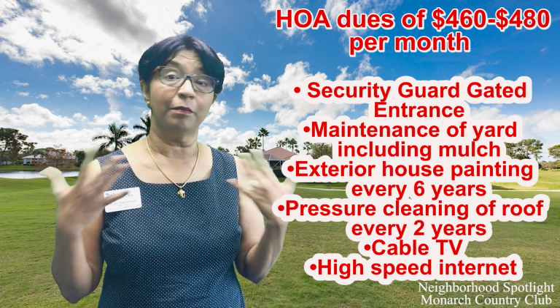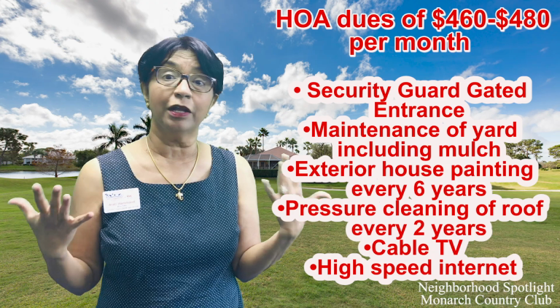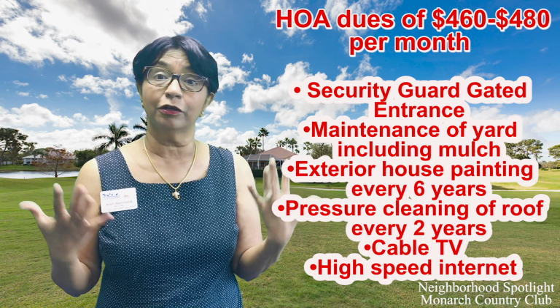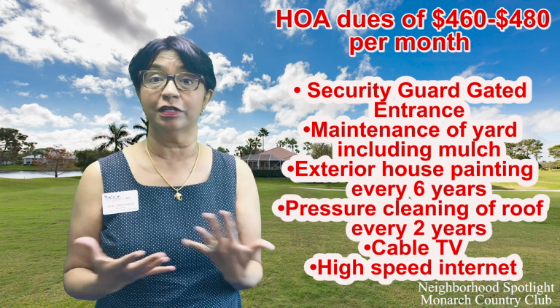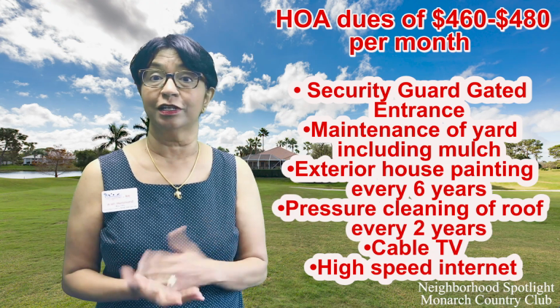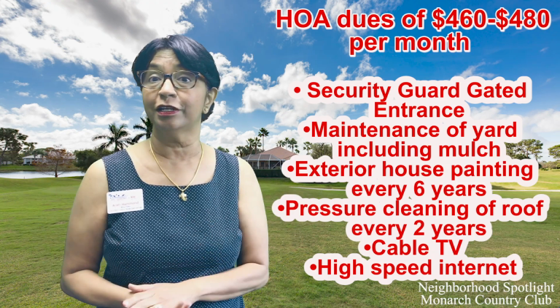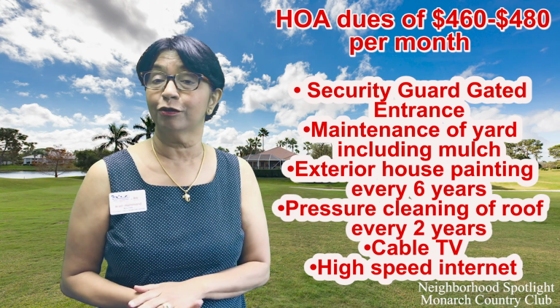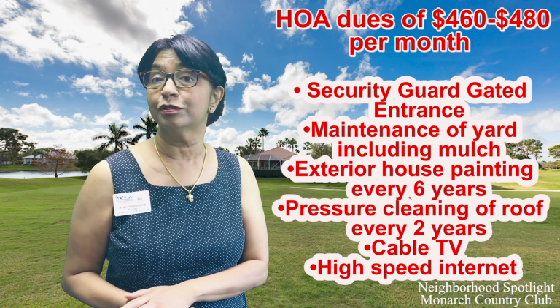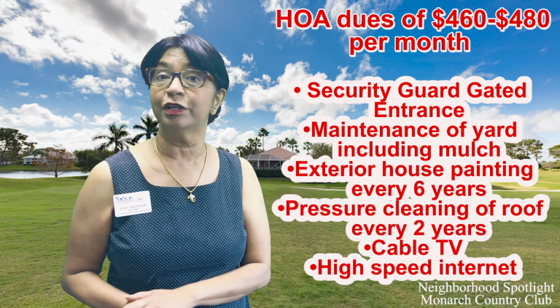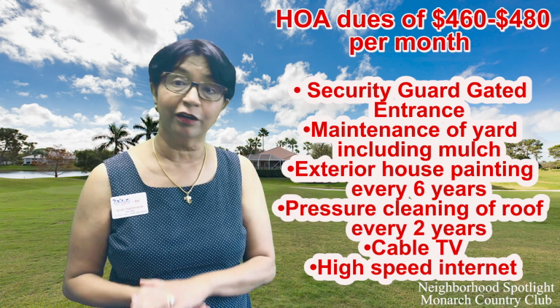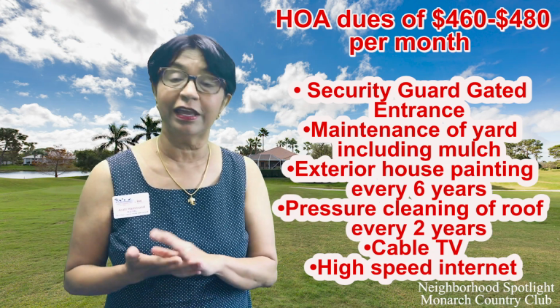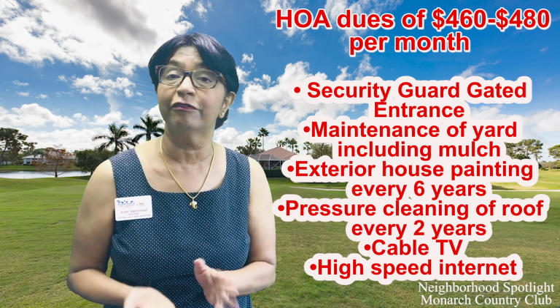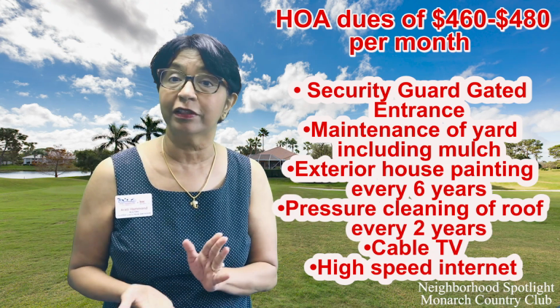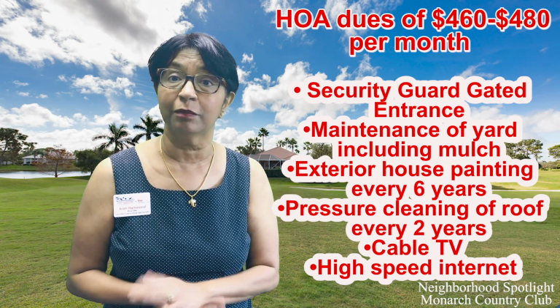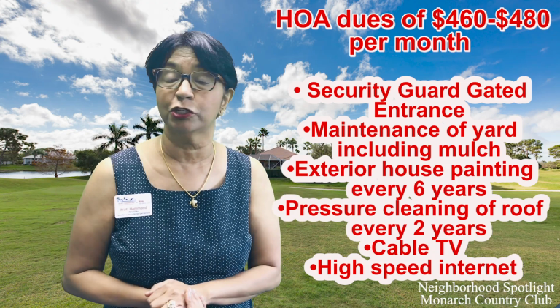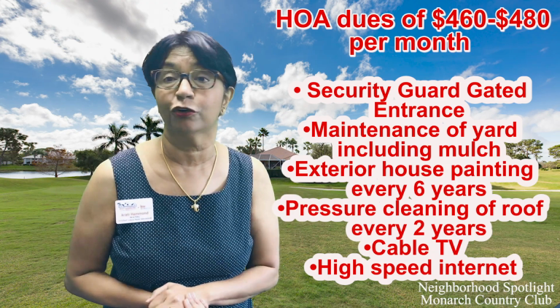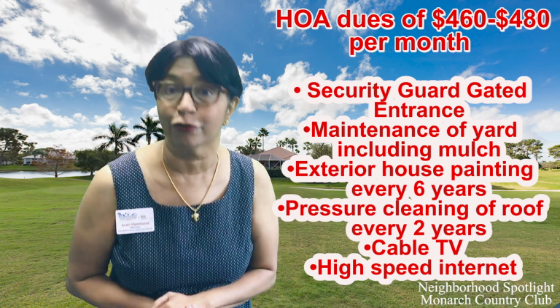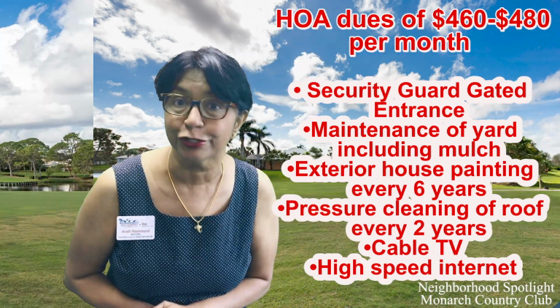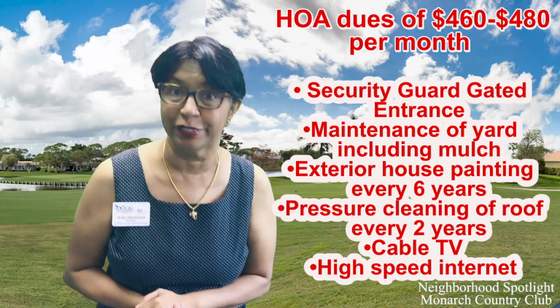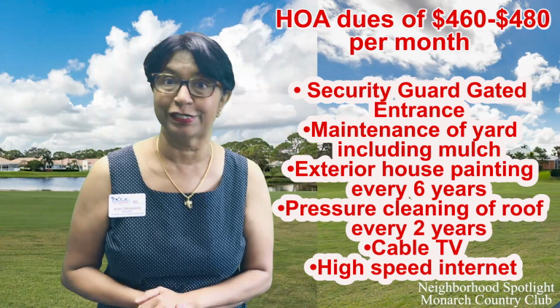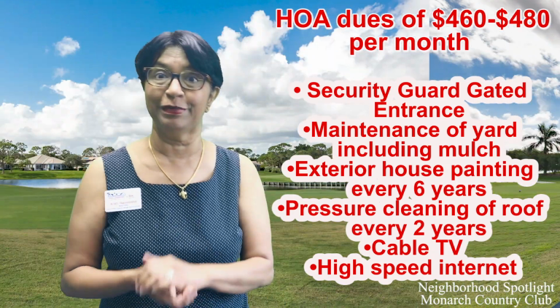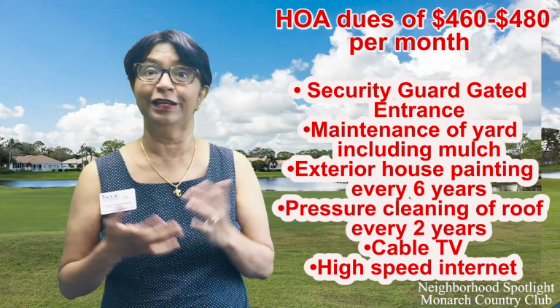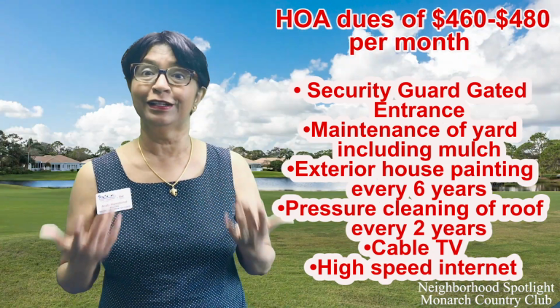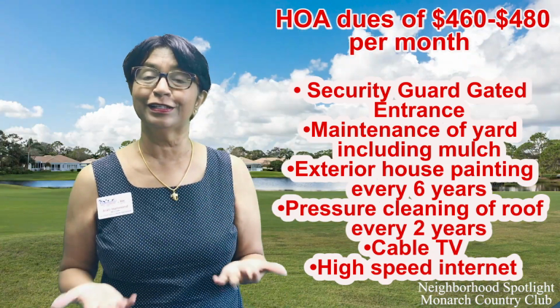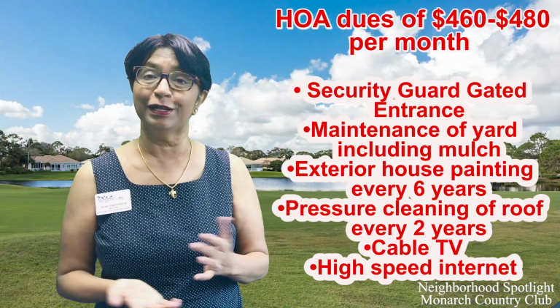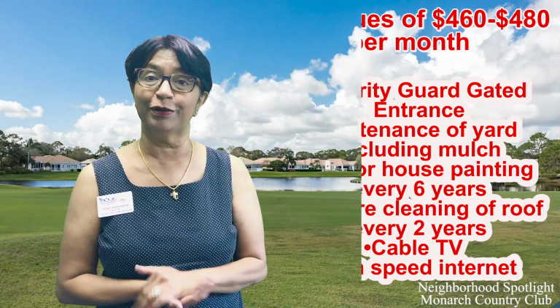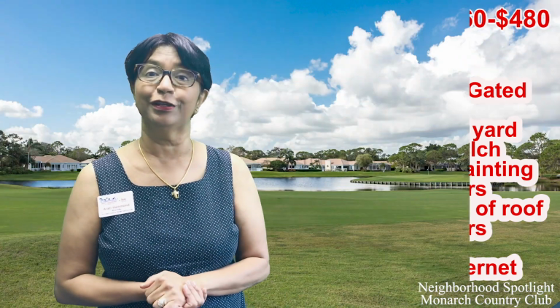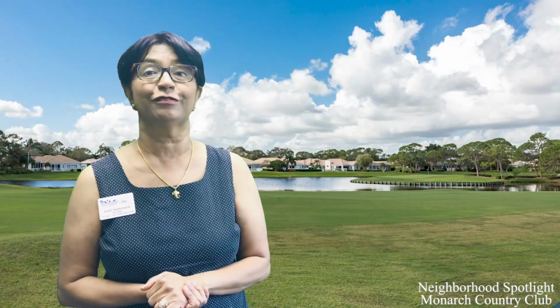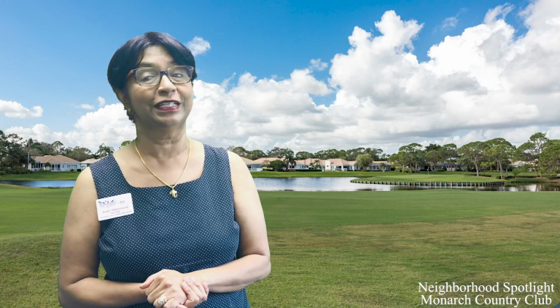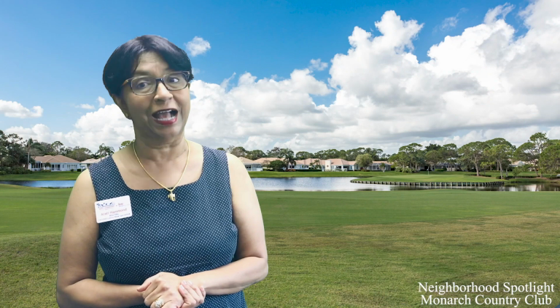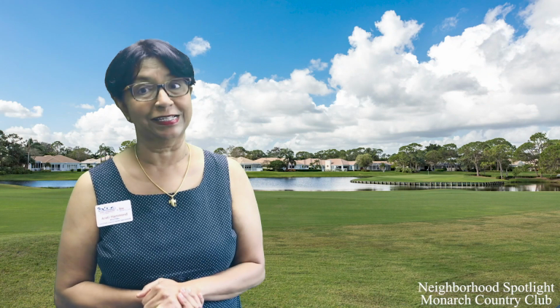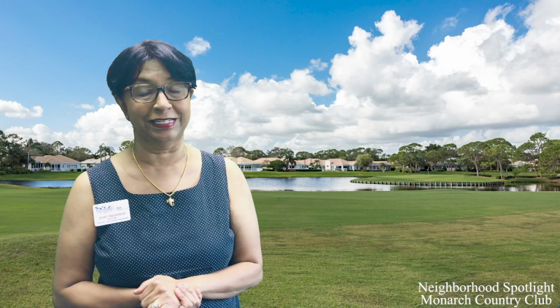My goodness, it includes nearly everything but your groceries. This neighborhood is fantastic.